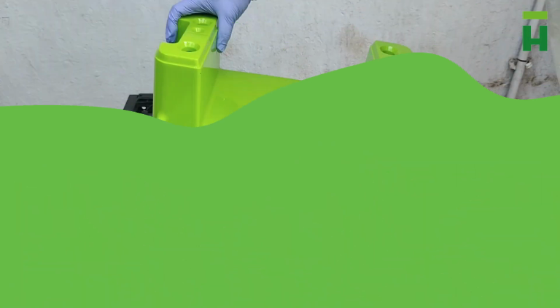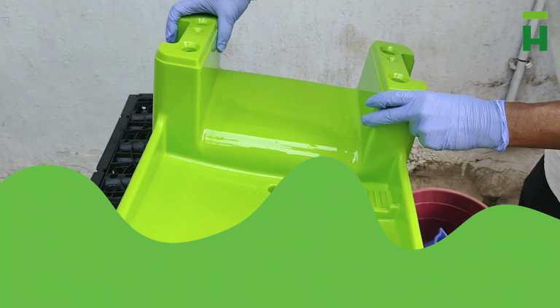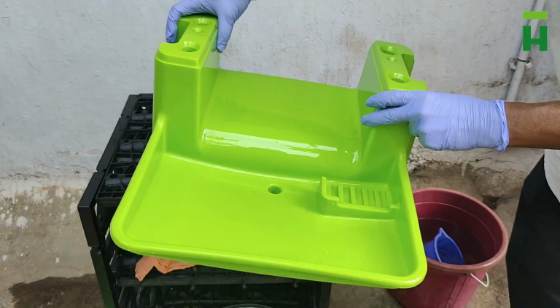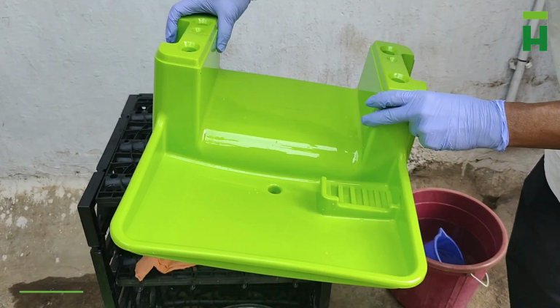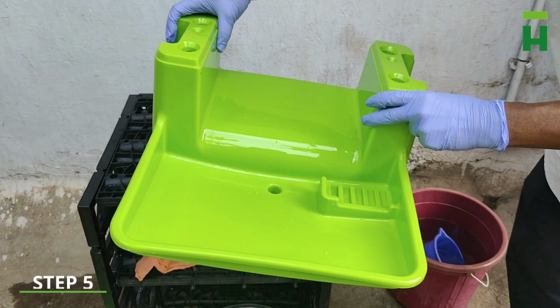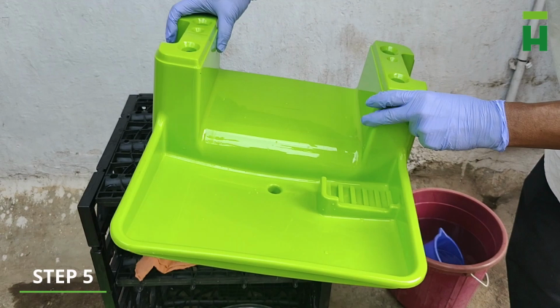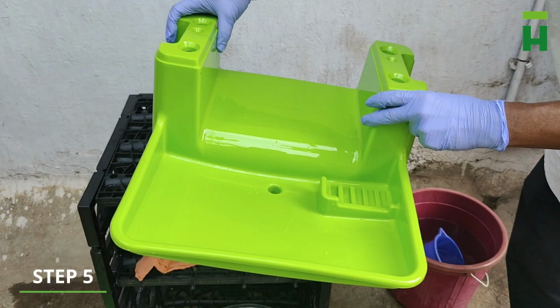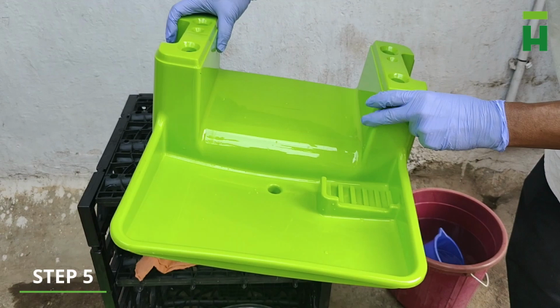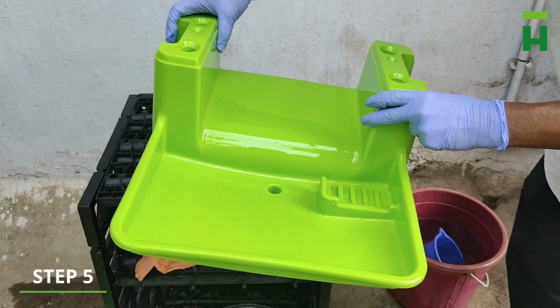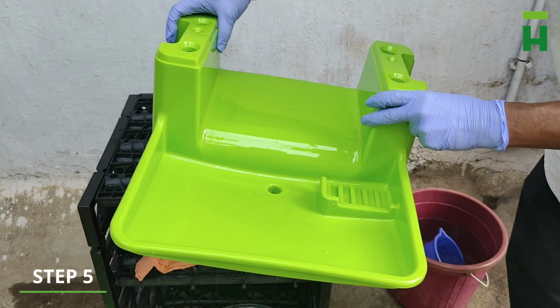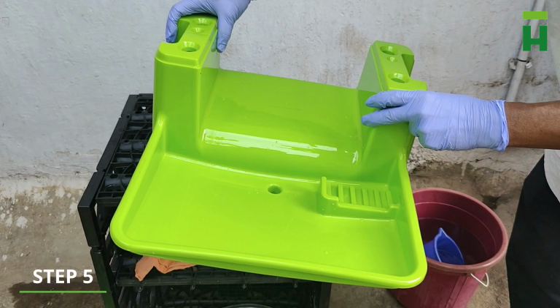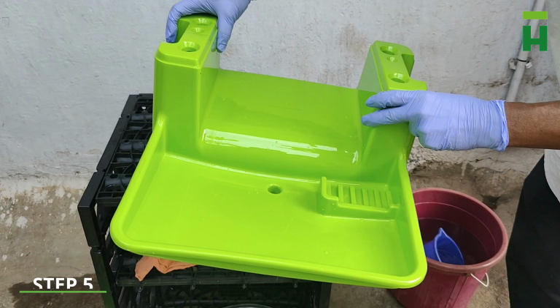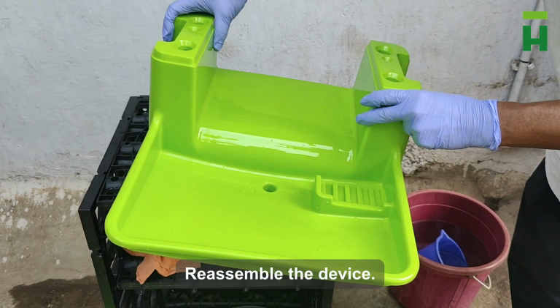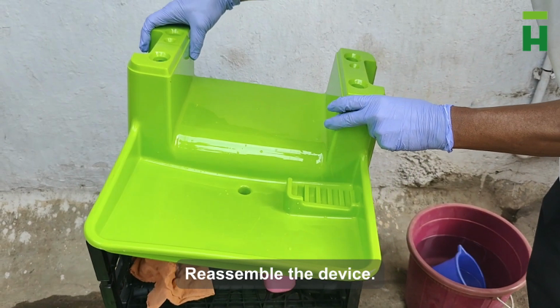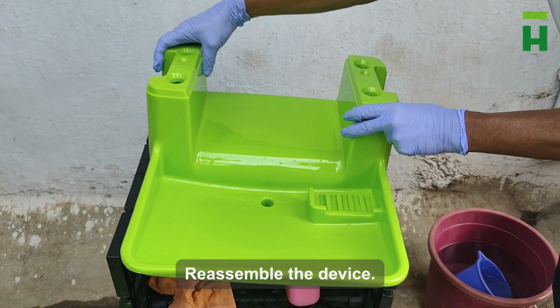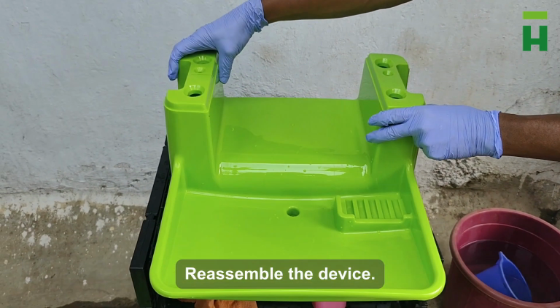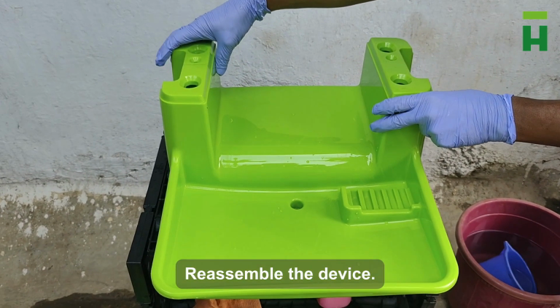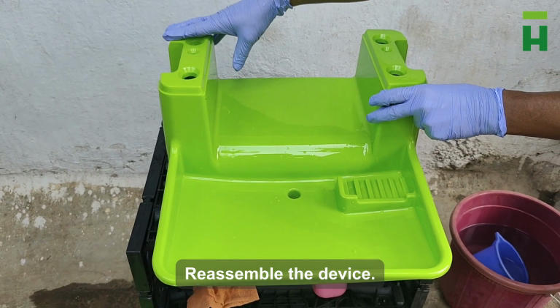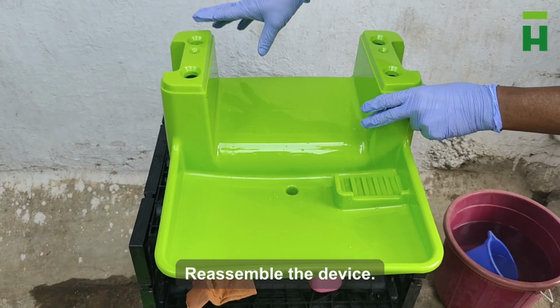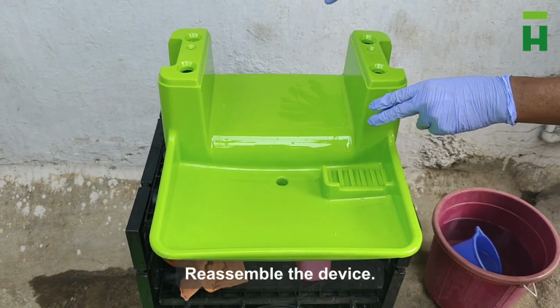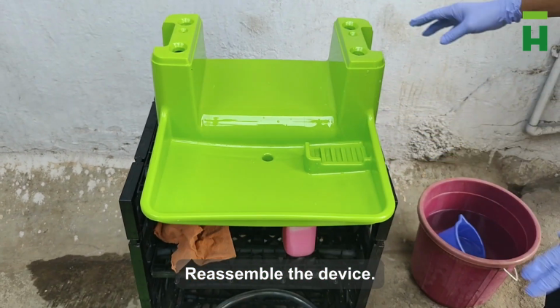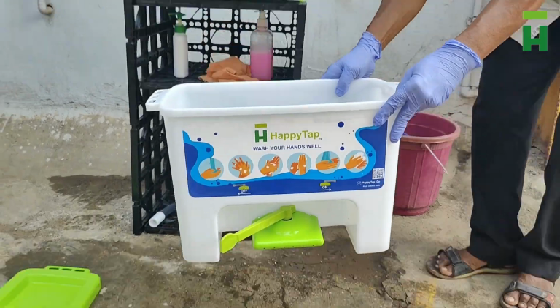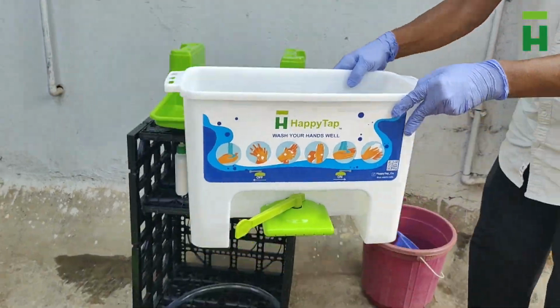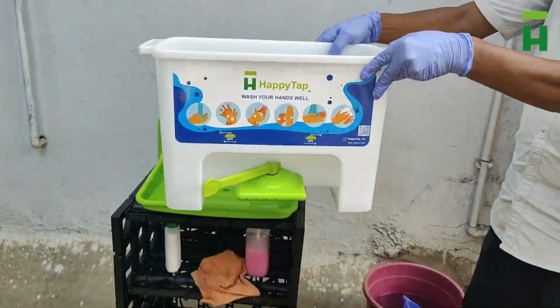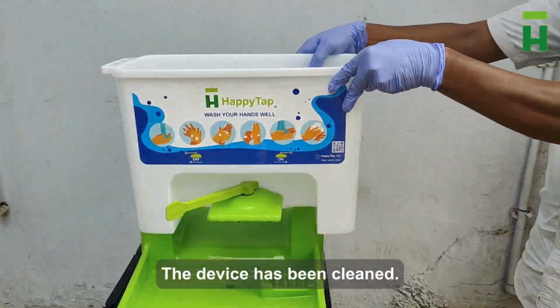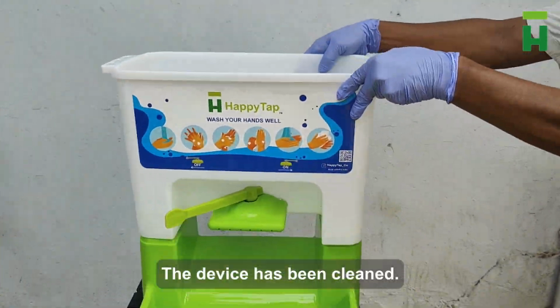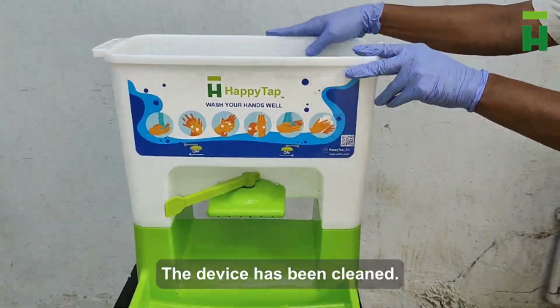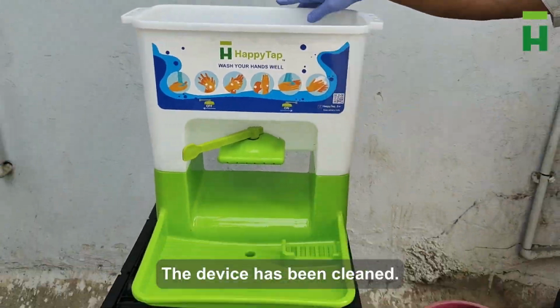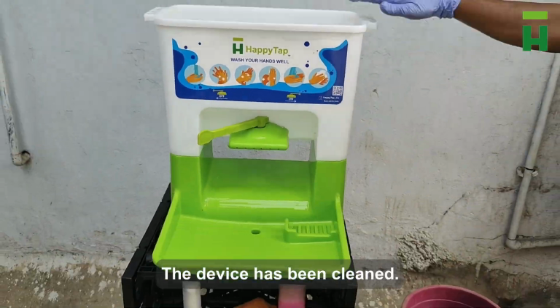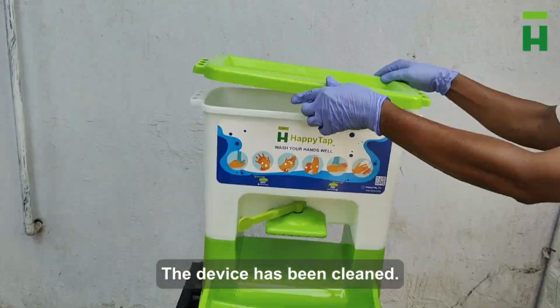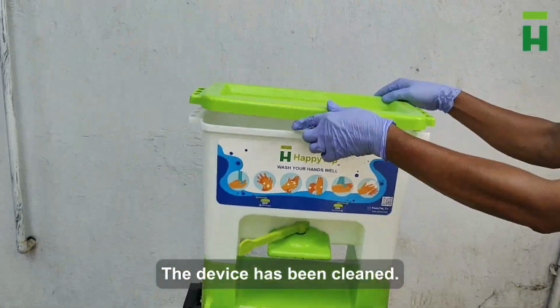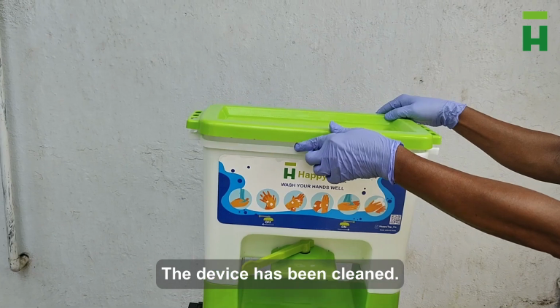Step 5. Reassemble the device. The device has been cleaned.